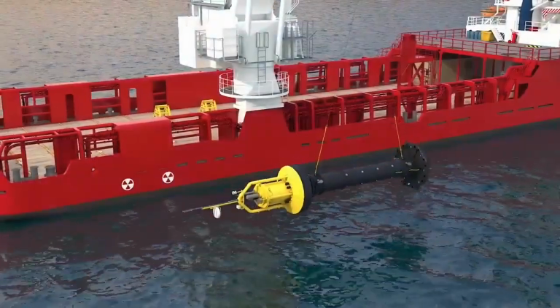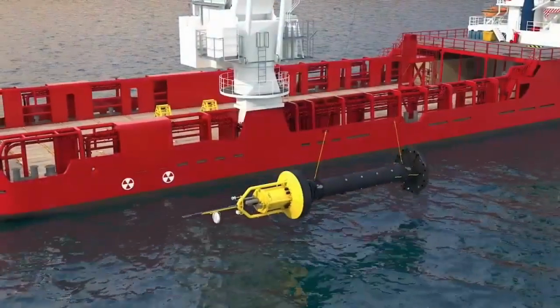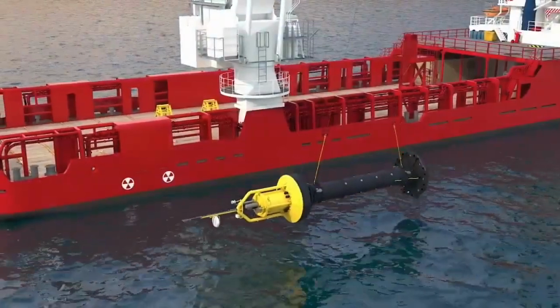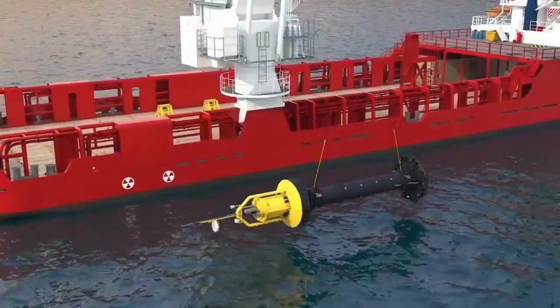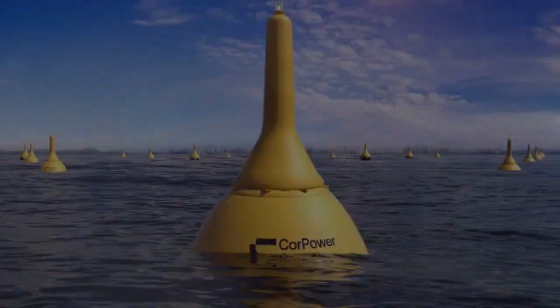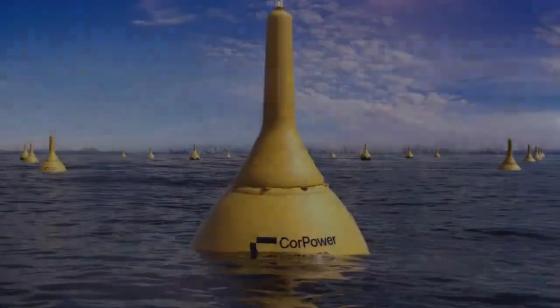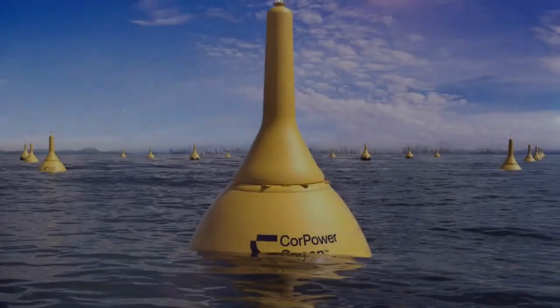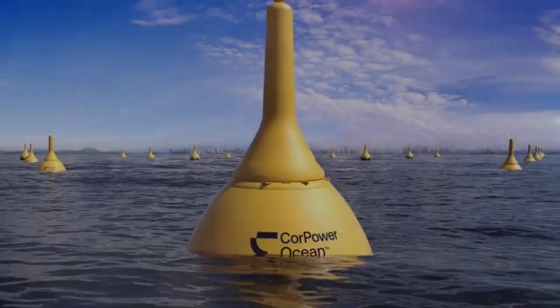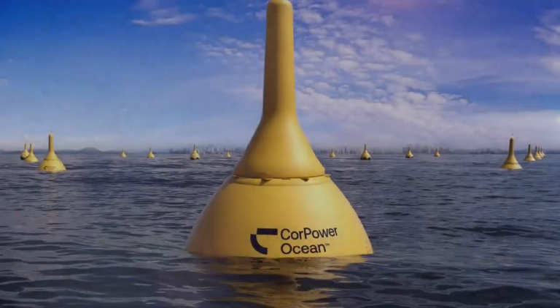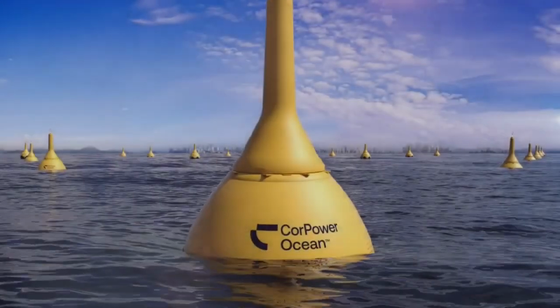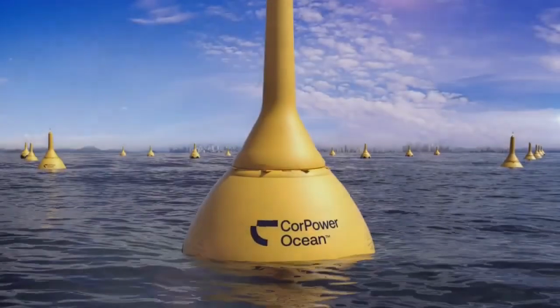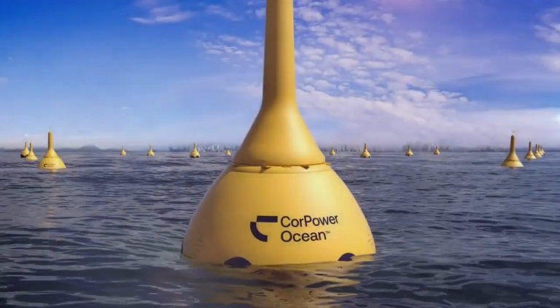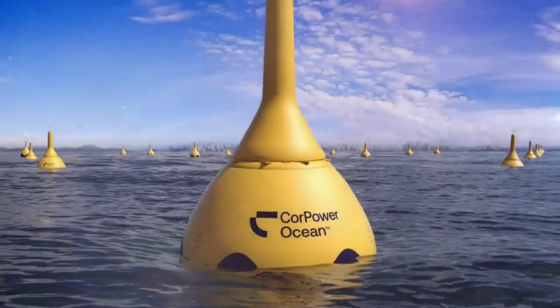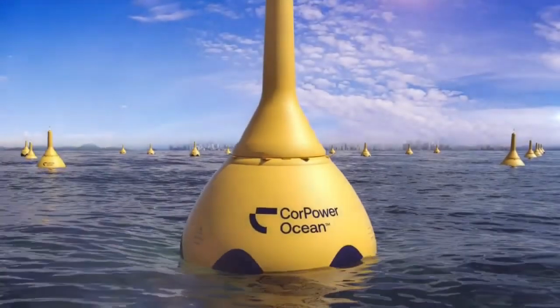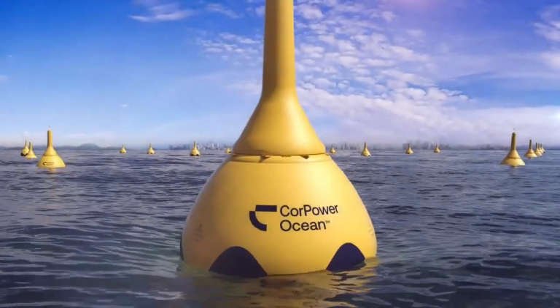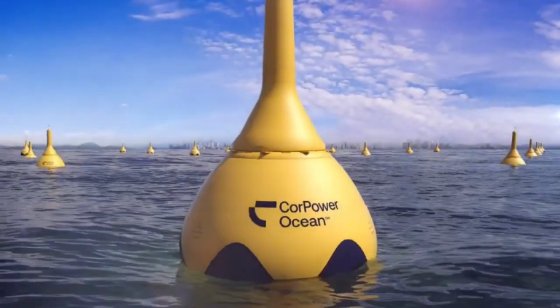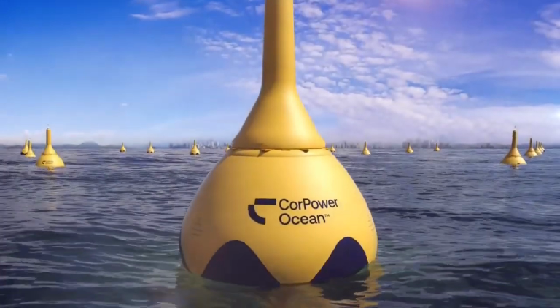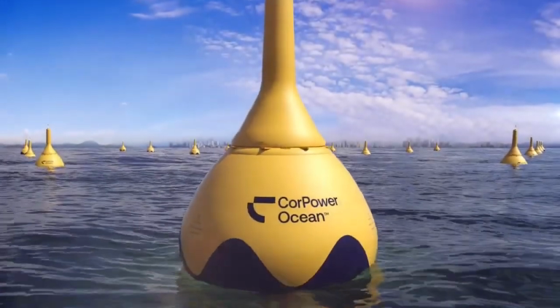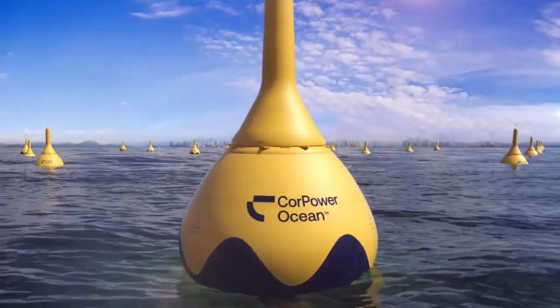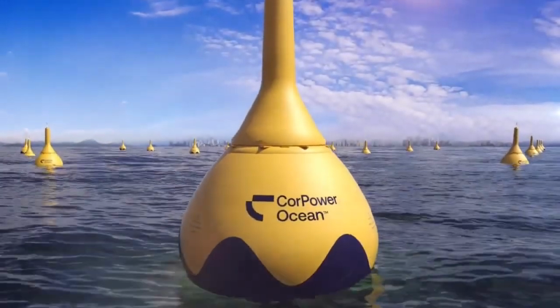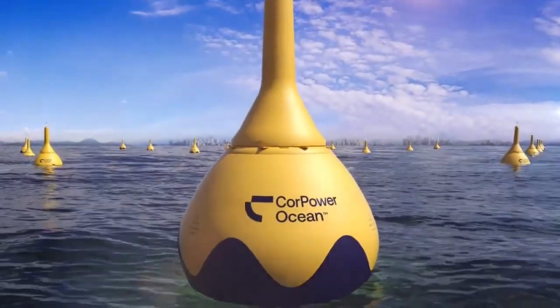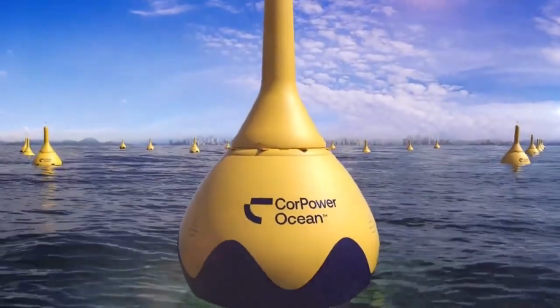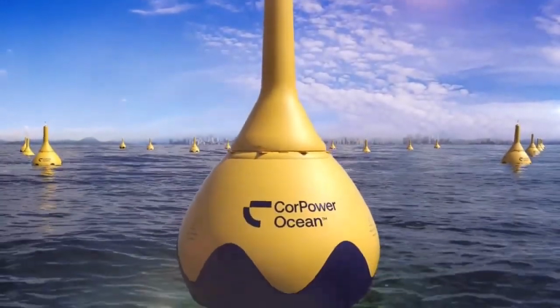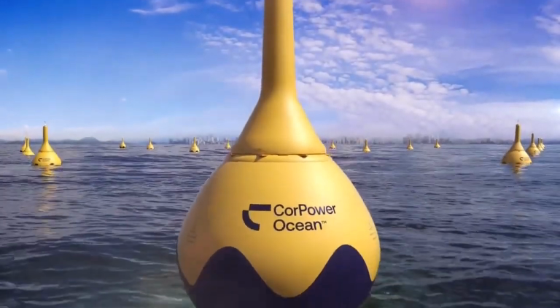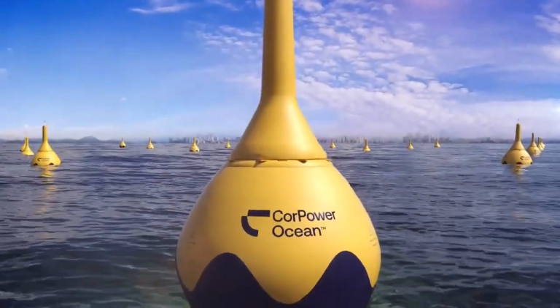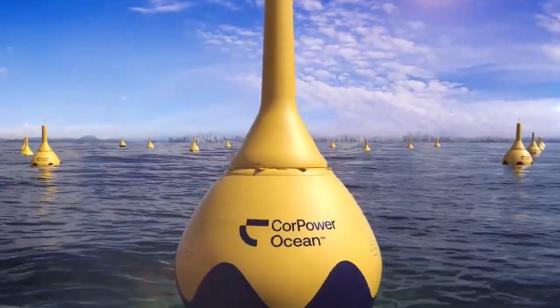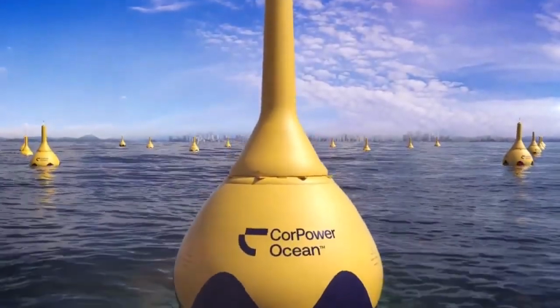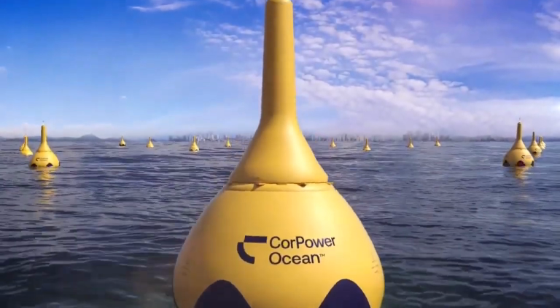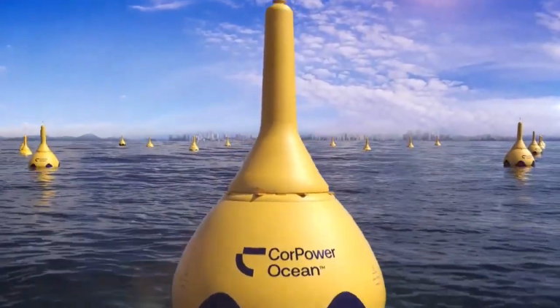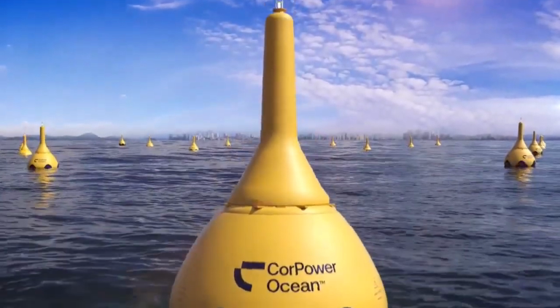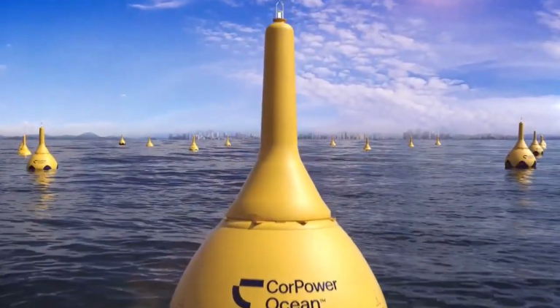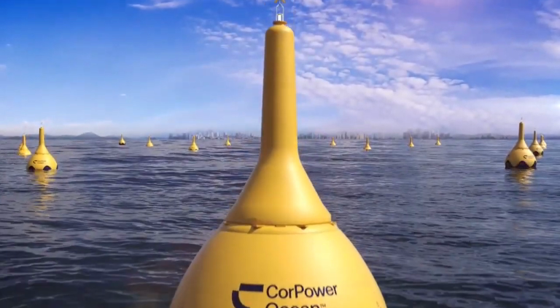Some hydroelectric power stations merely use a short canal to direct river water into a turbine. Here are some of the incredible hydroelectric technologies that will transform our world.